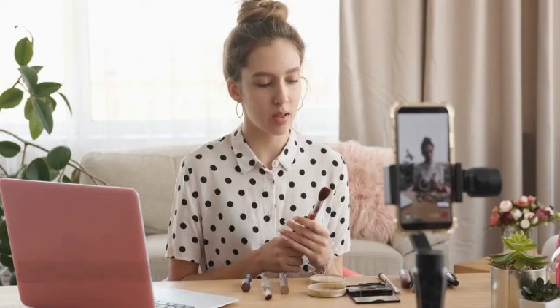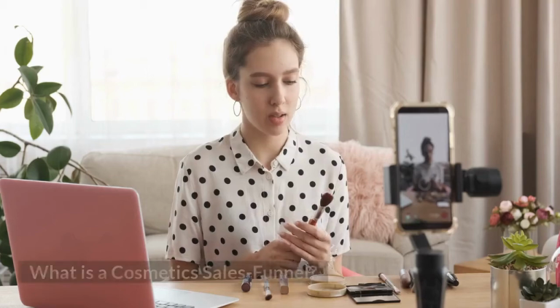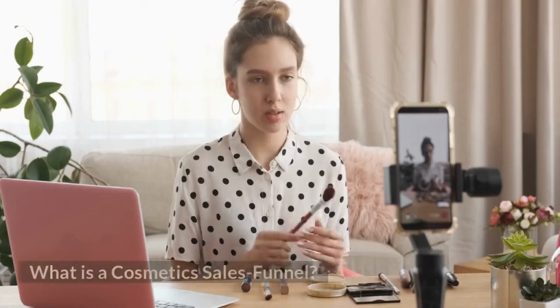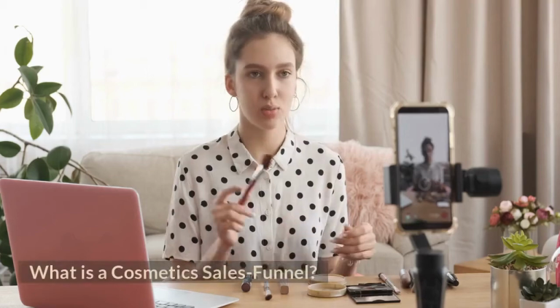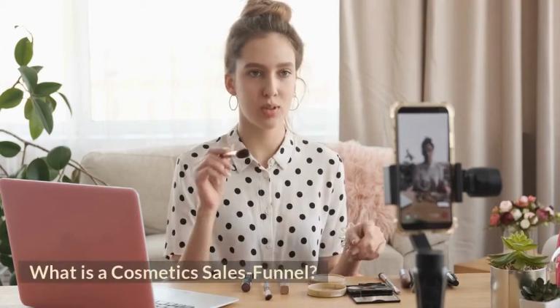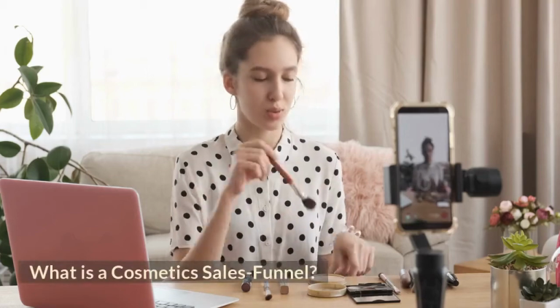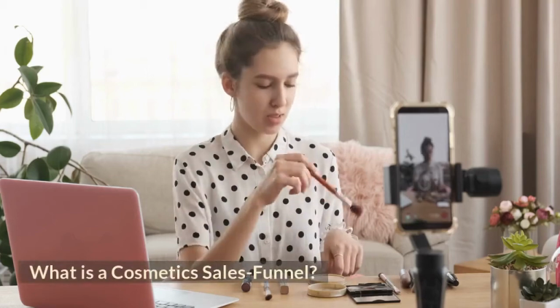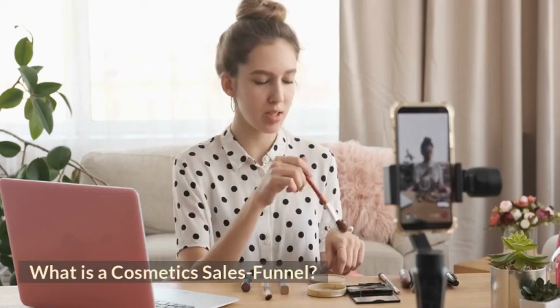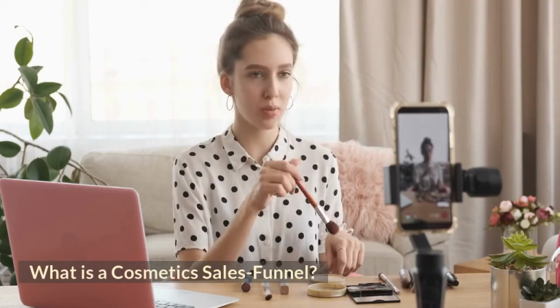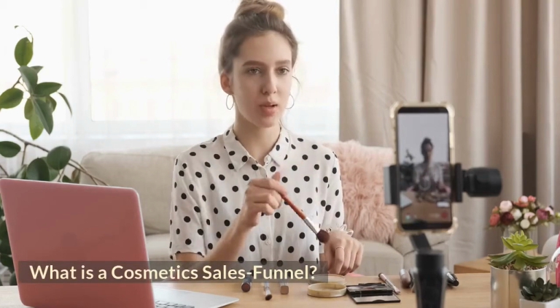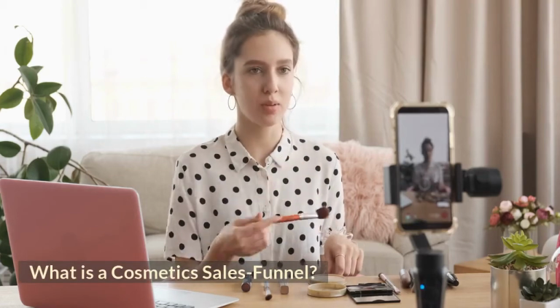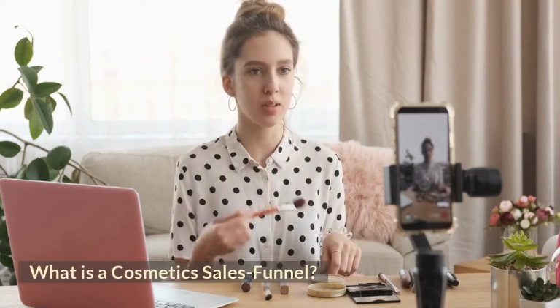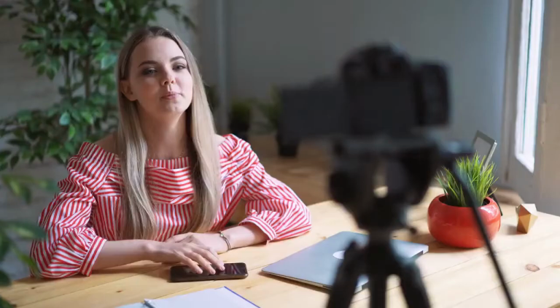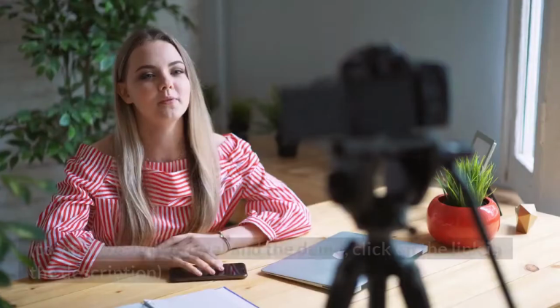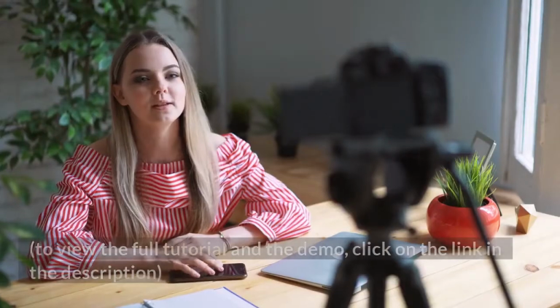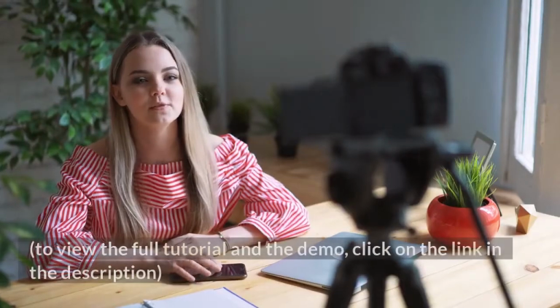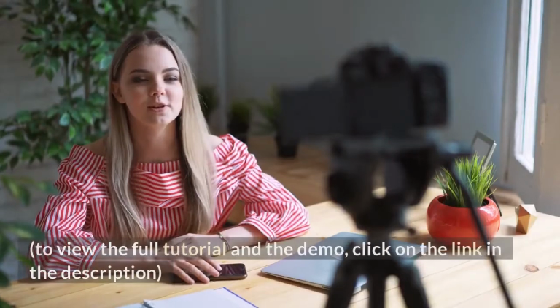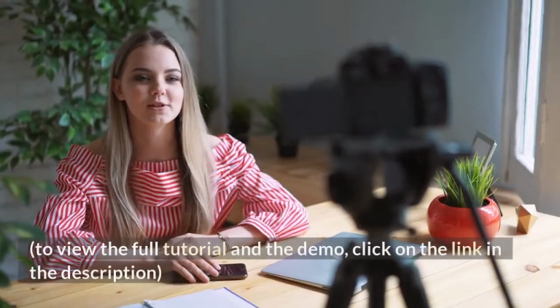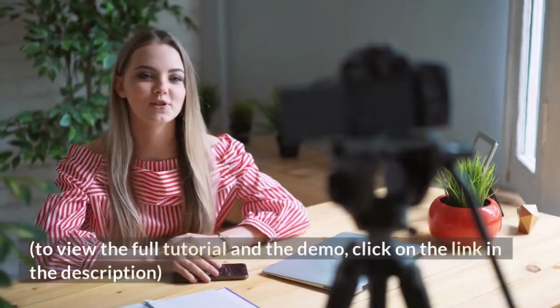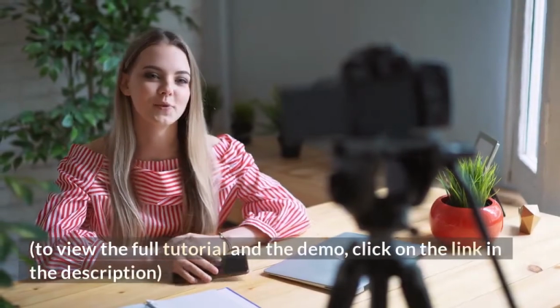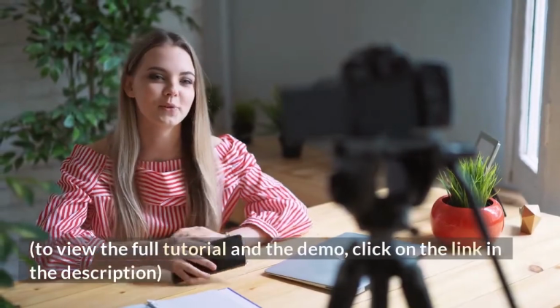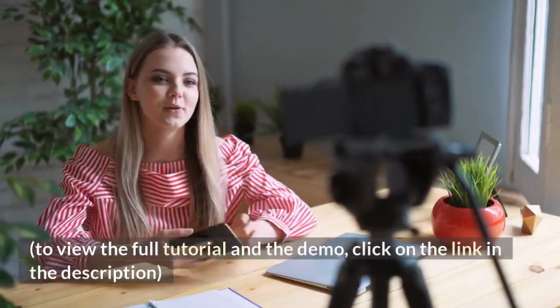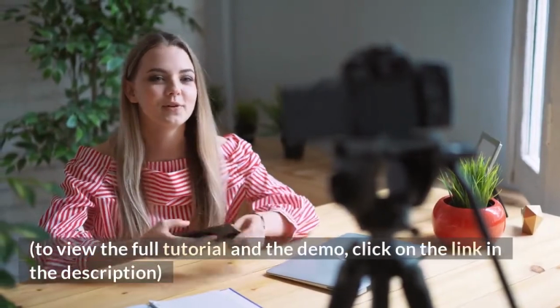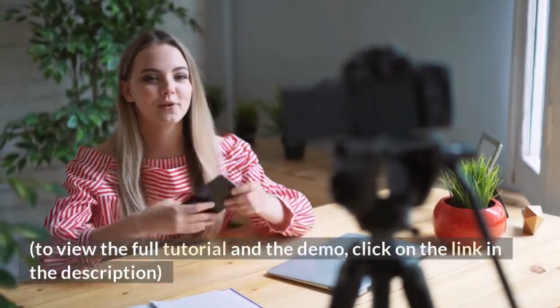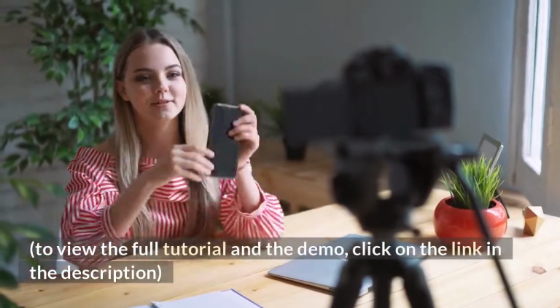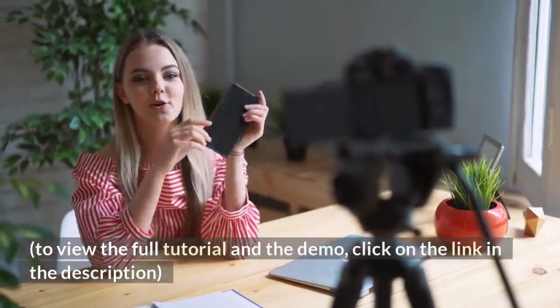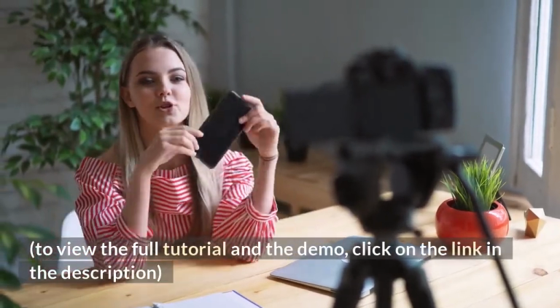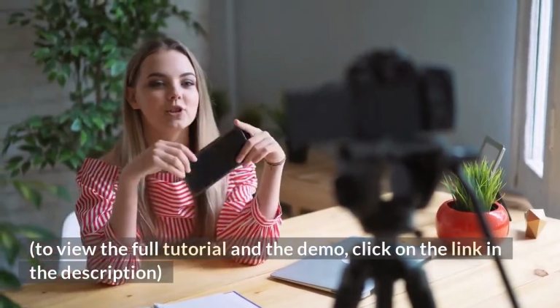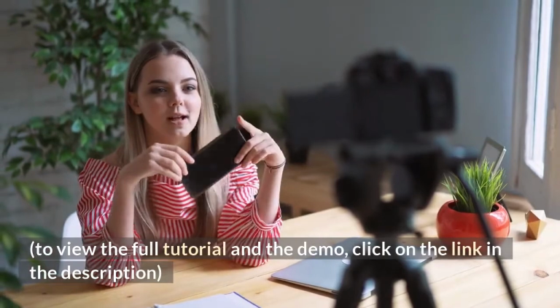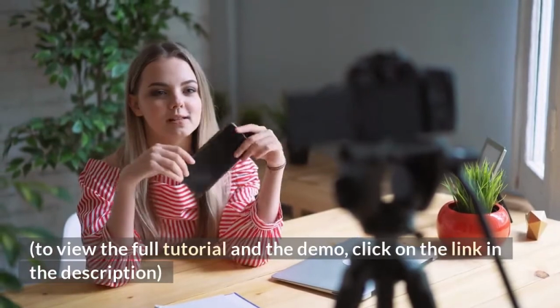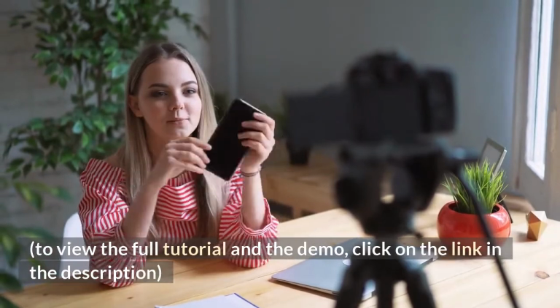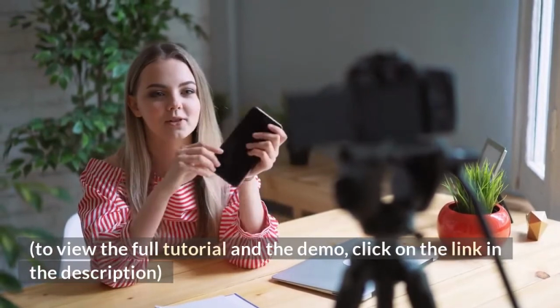What is a cosmetics sales funnel? To view the full tutorial and the demo, click on the link in the description.